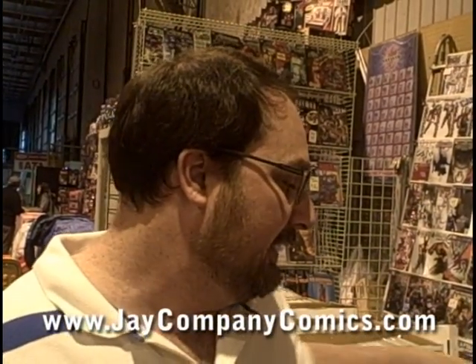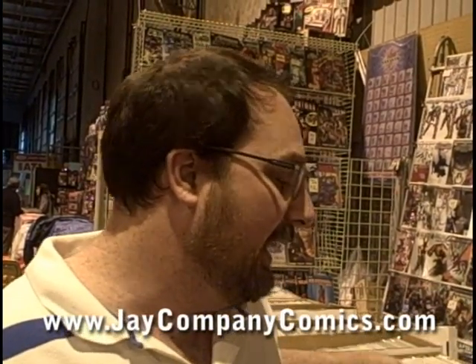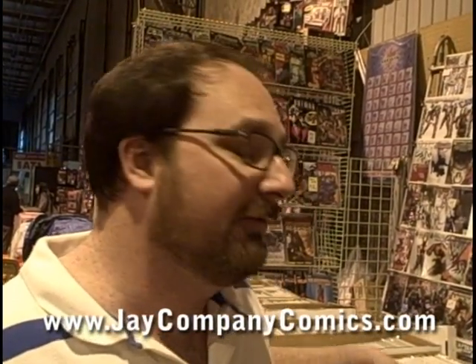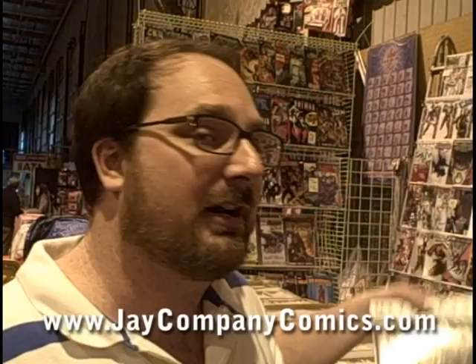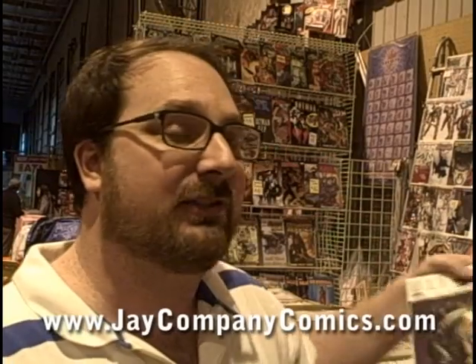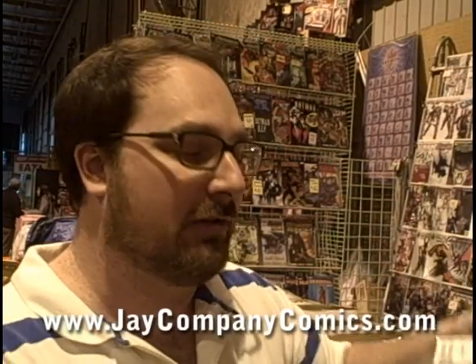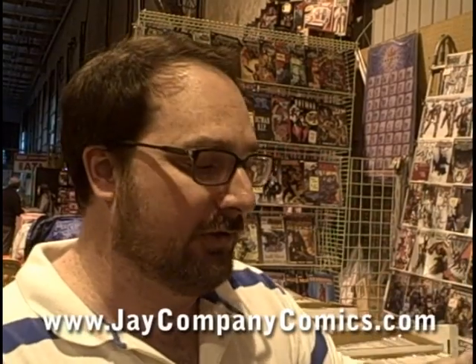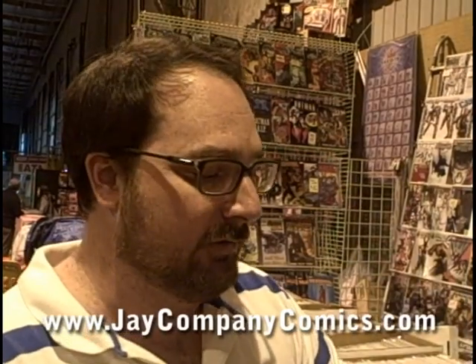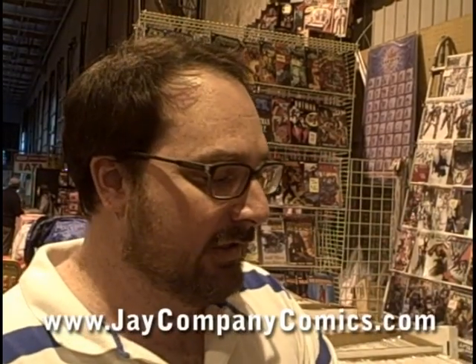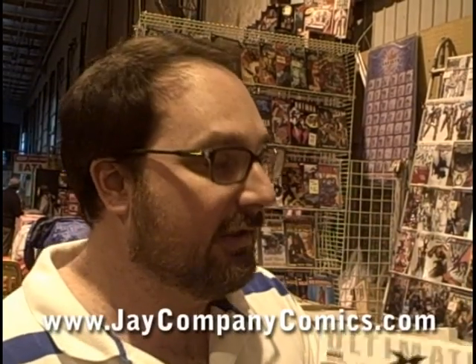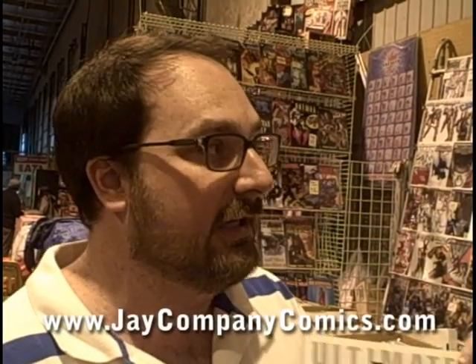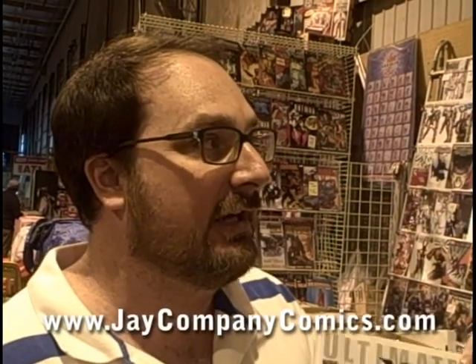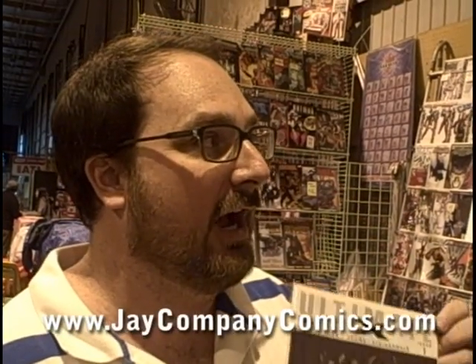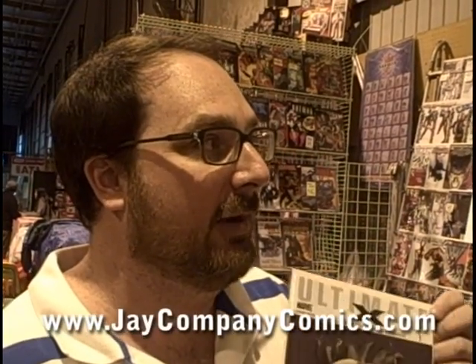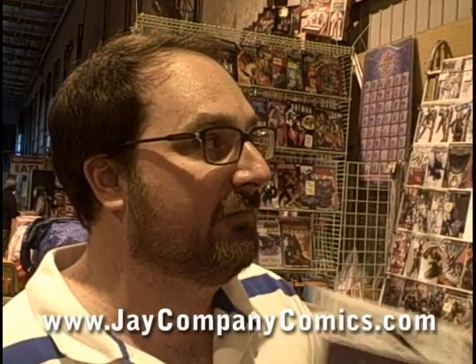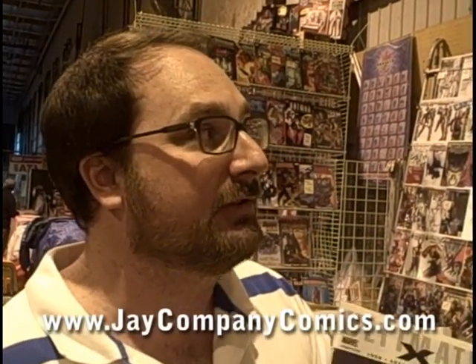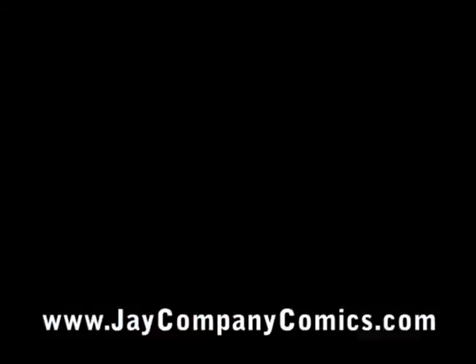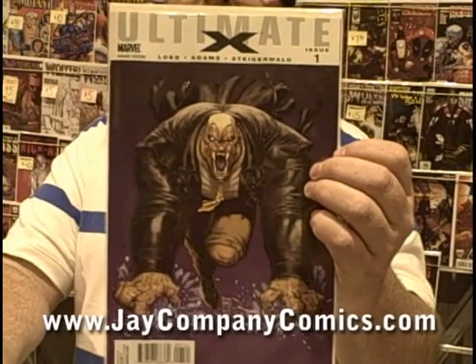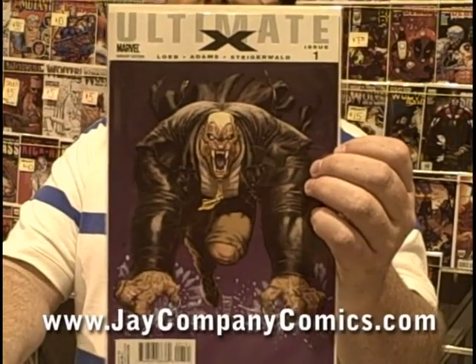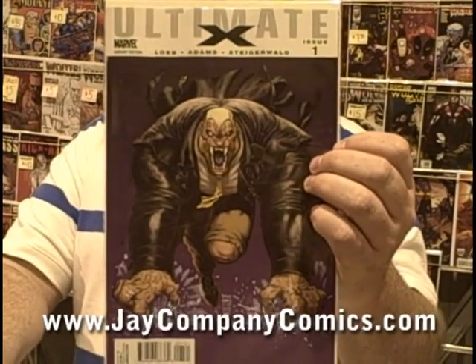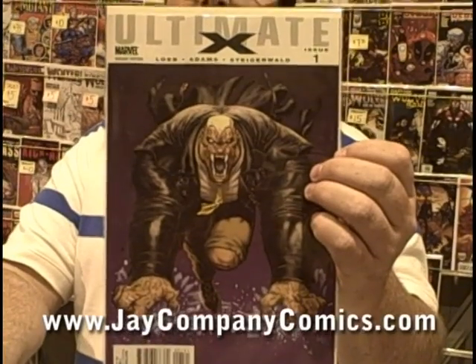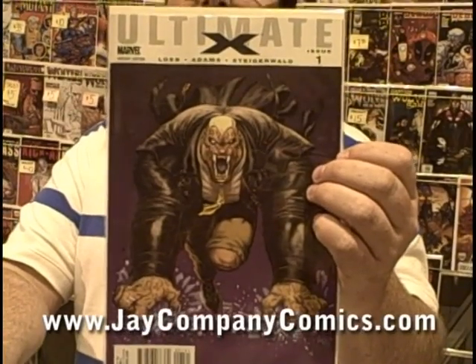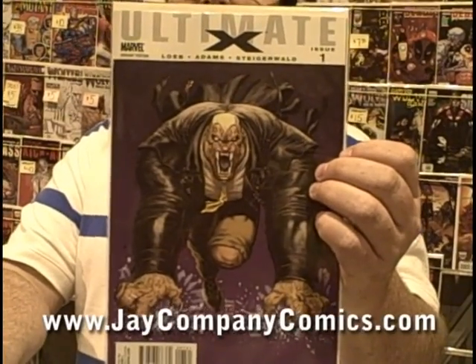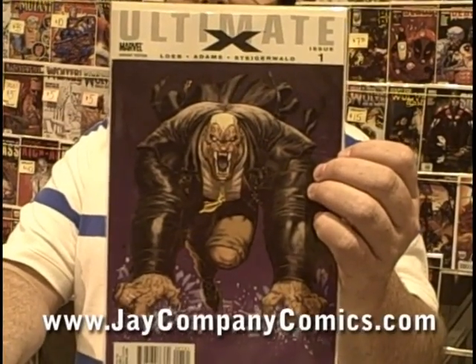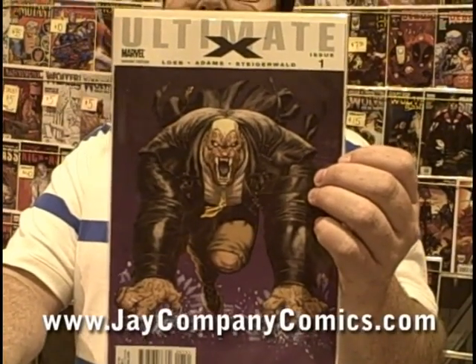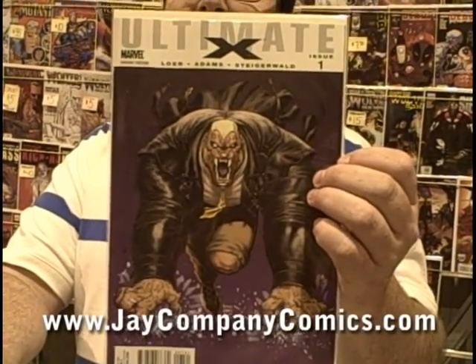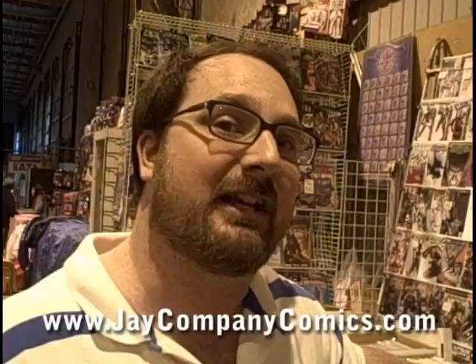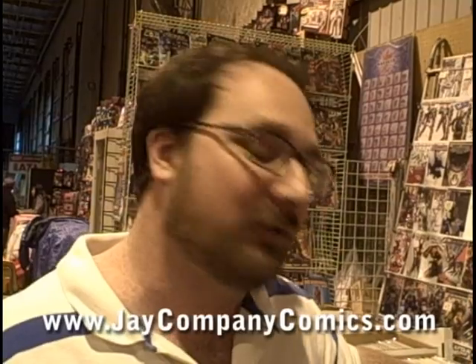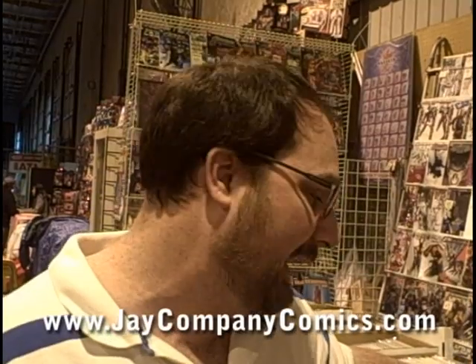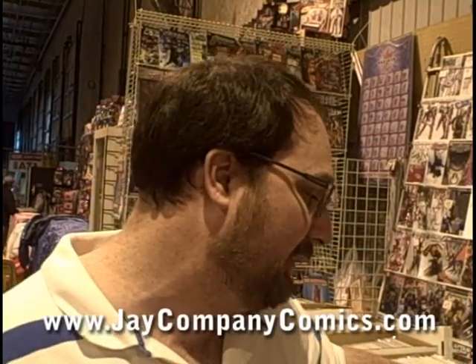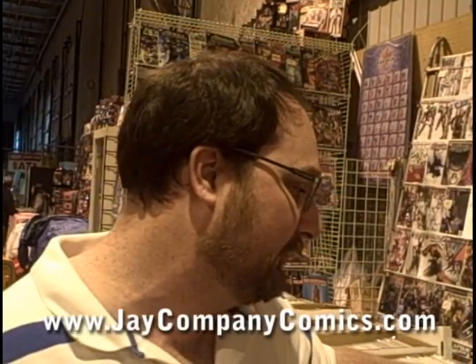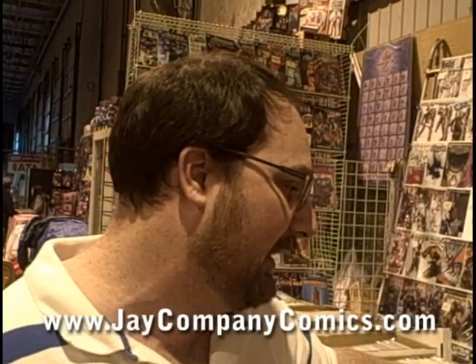The other variants include the villains variant, and there's also a metallic variant that's sold out as well.